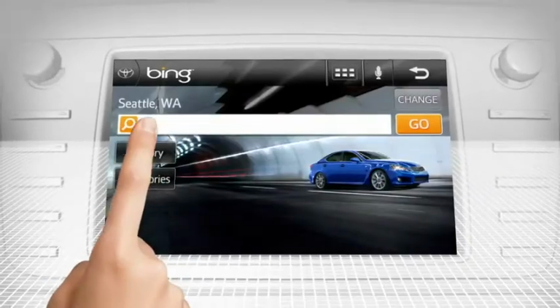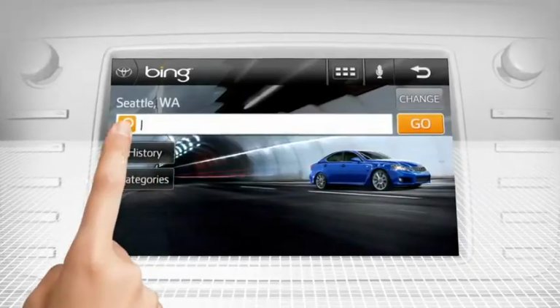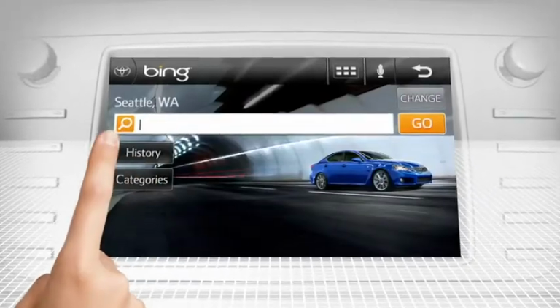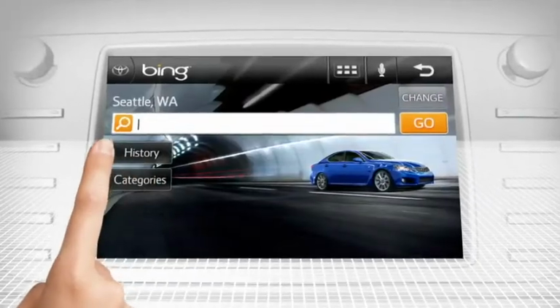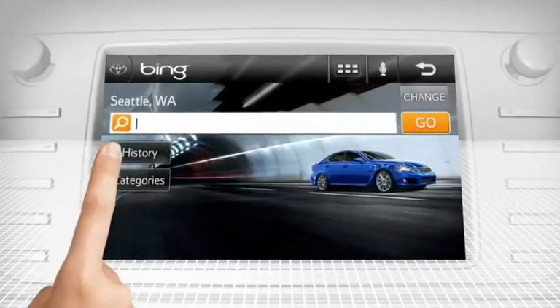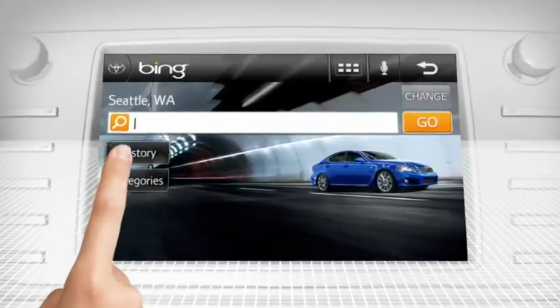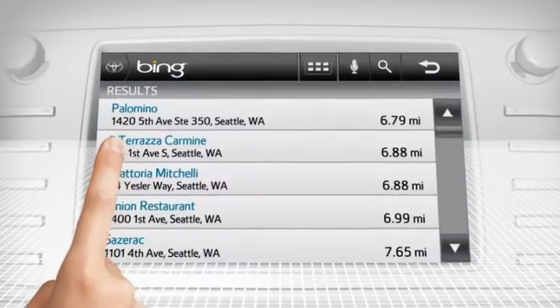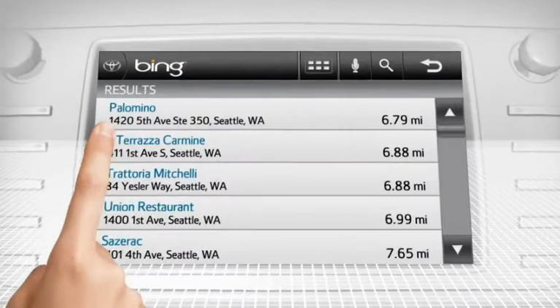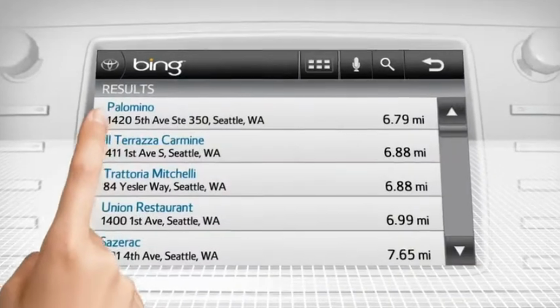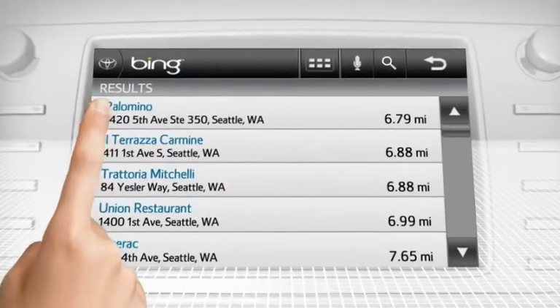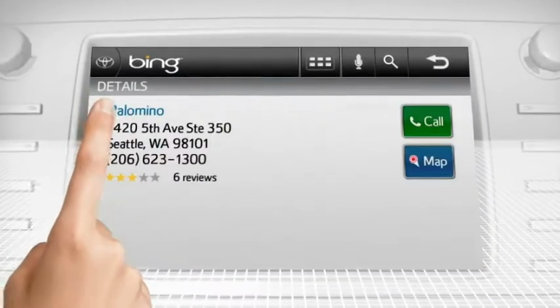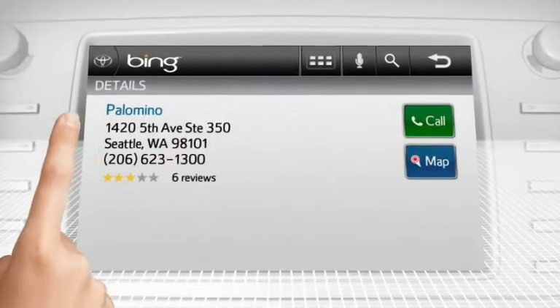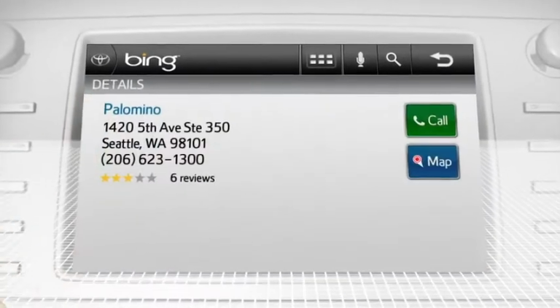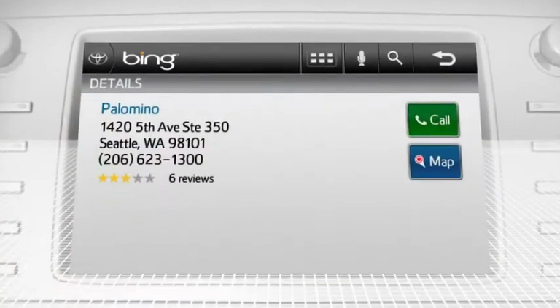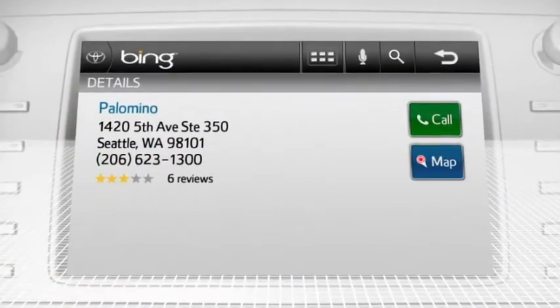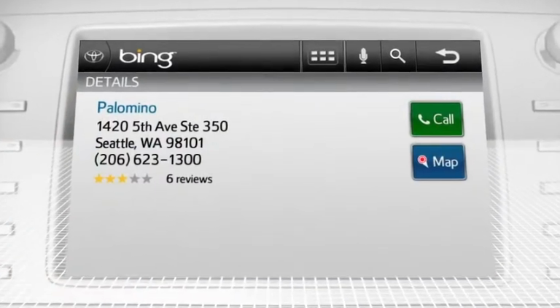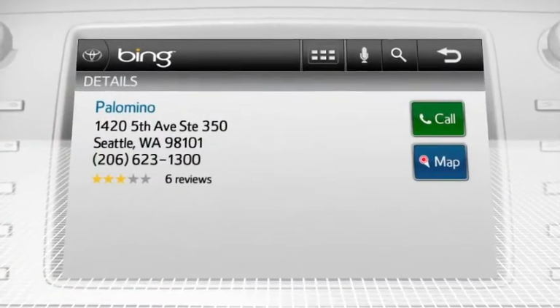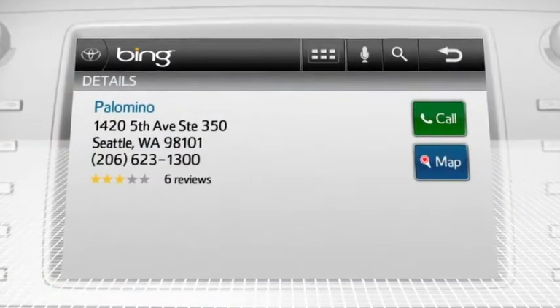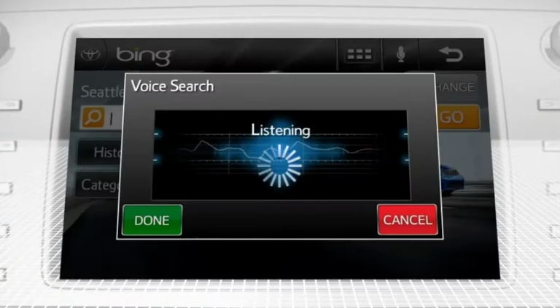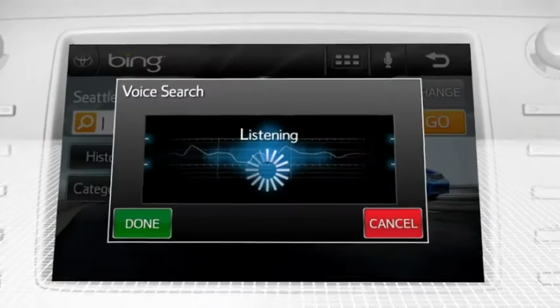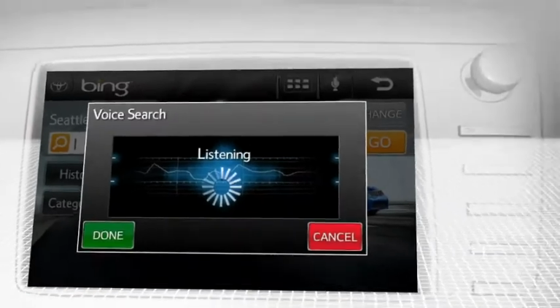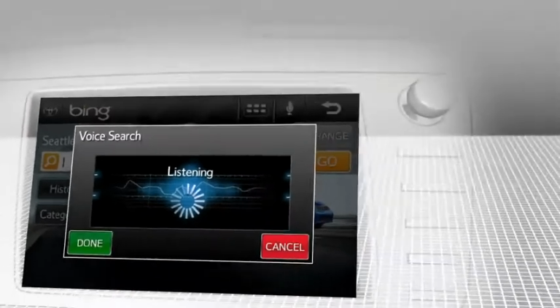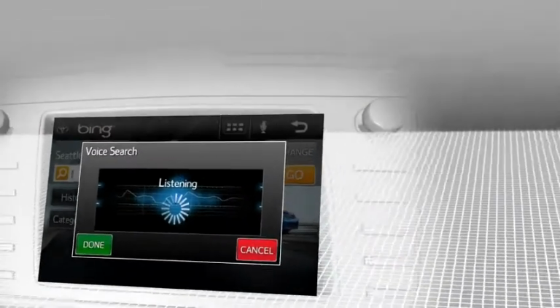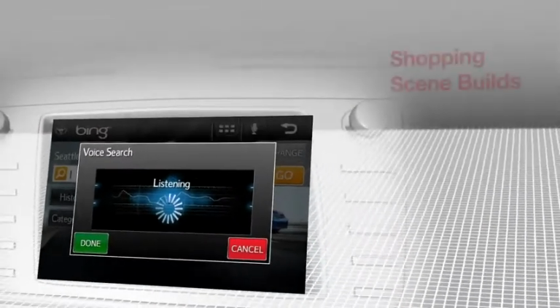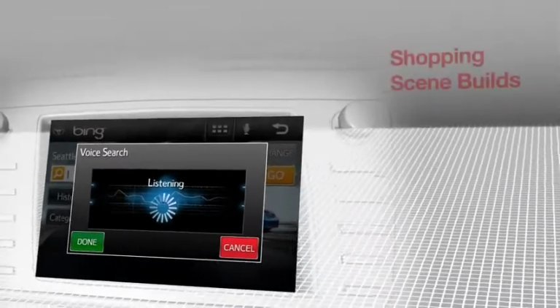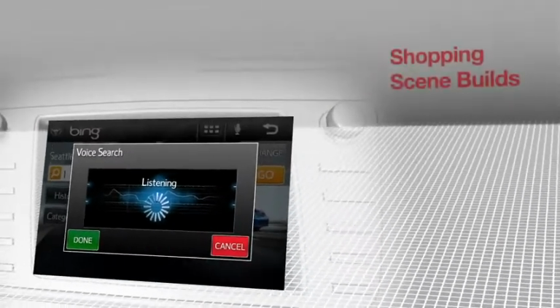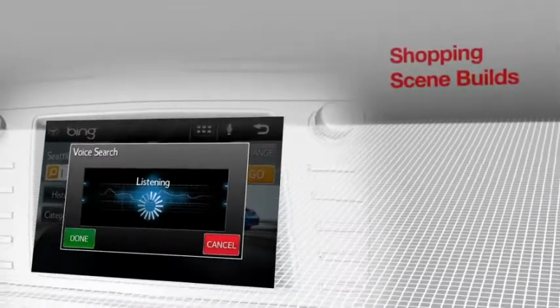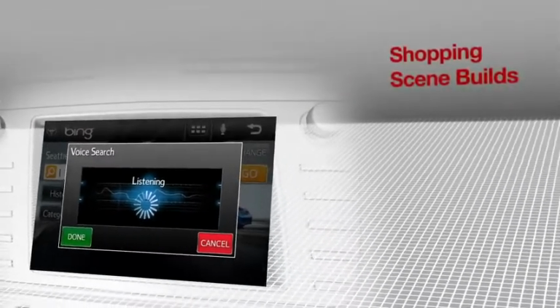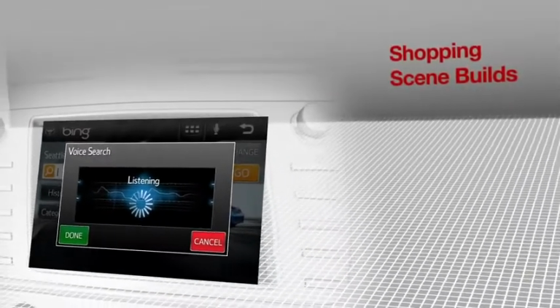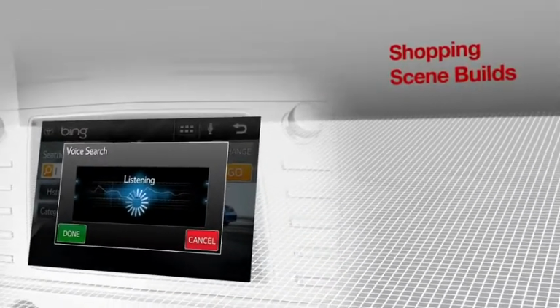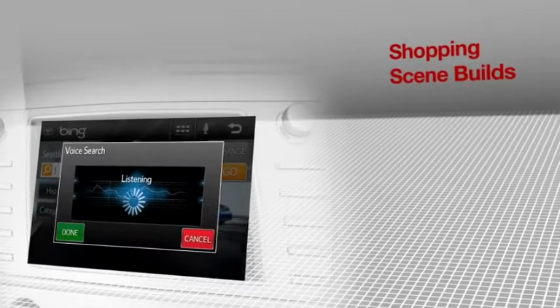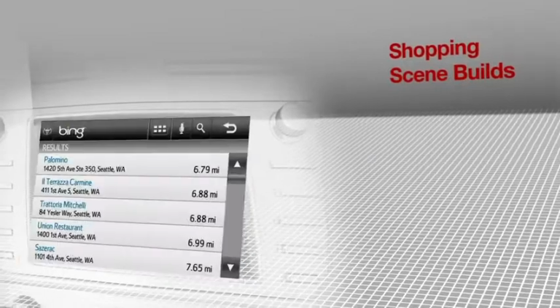Bing Local Search lets you perform quick searches of different destinations in your area. With the sound of your voice, you can search for a shoe store.